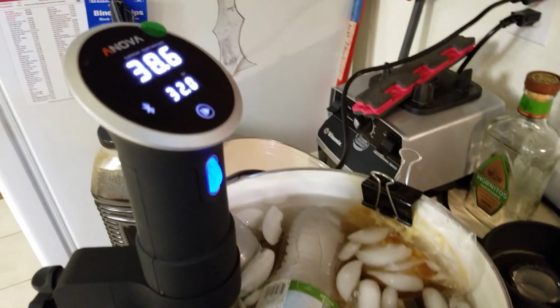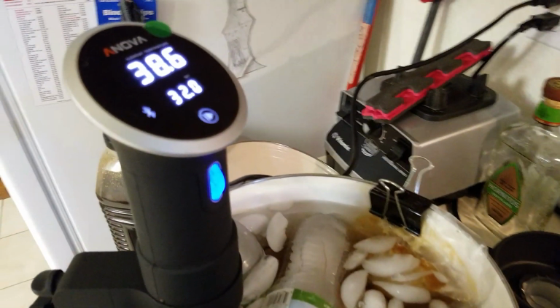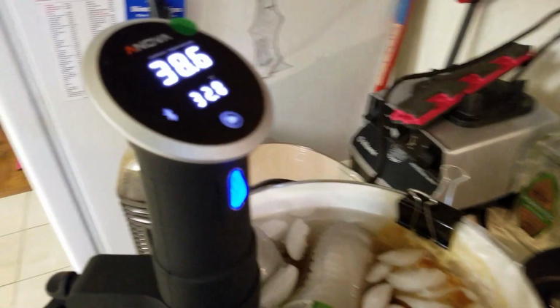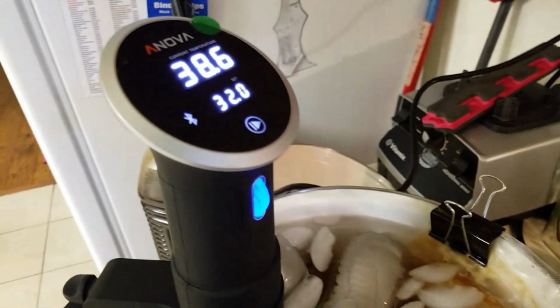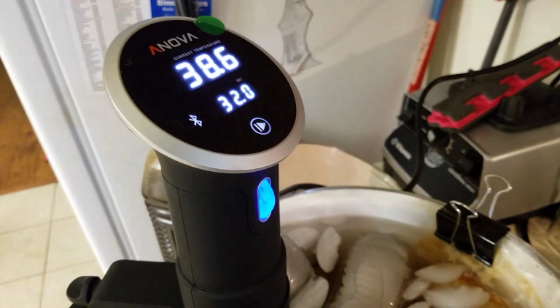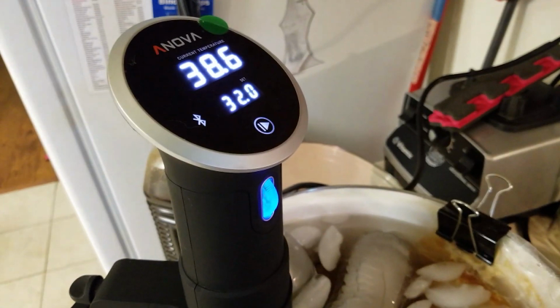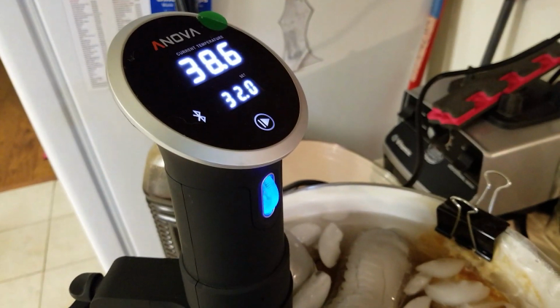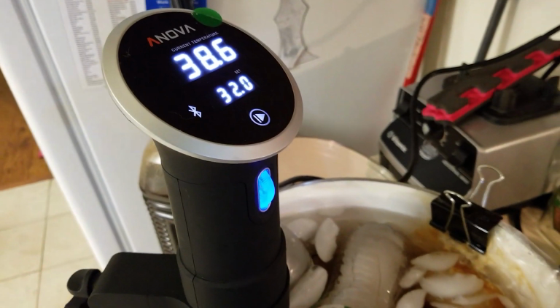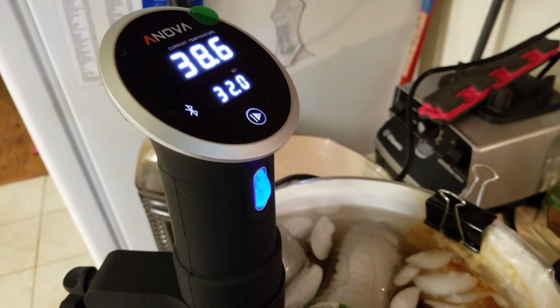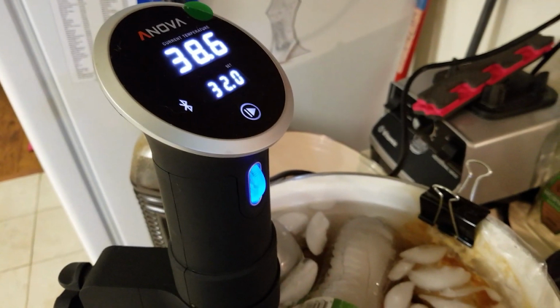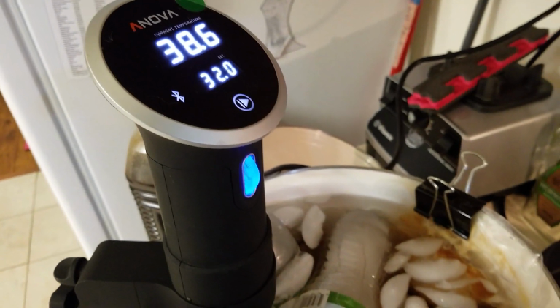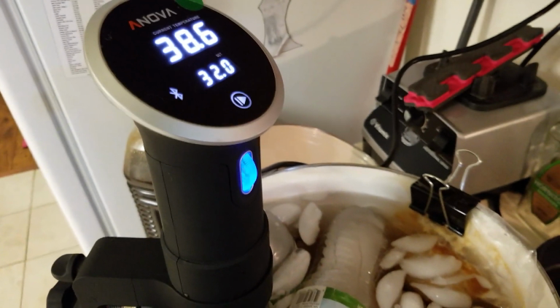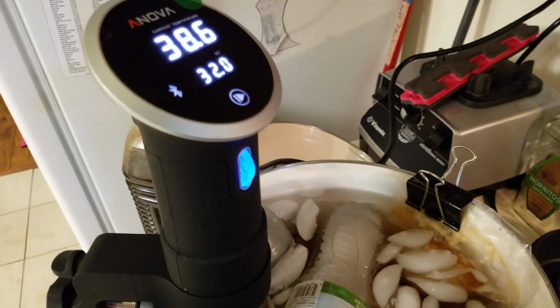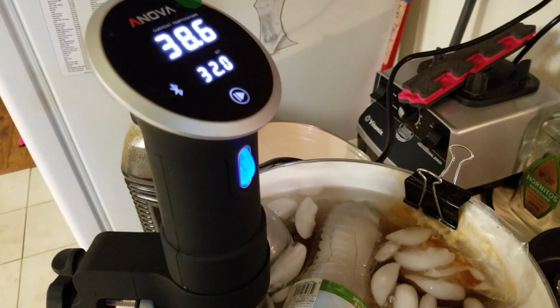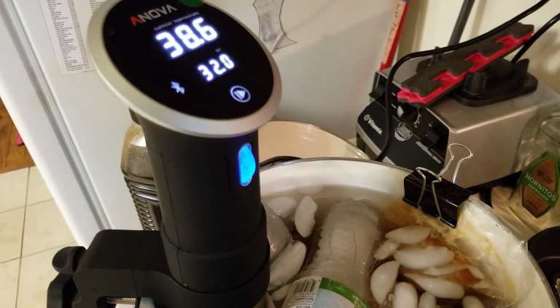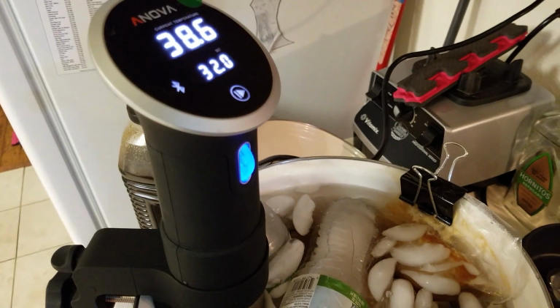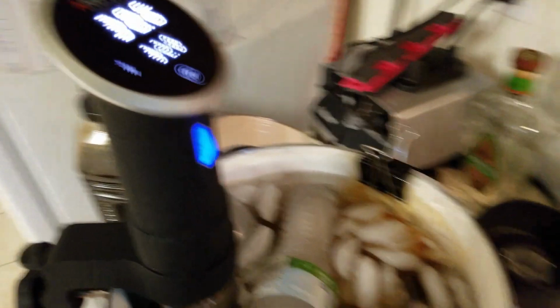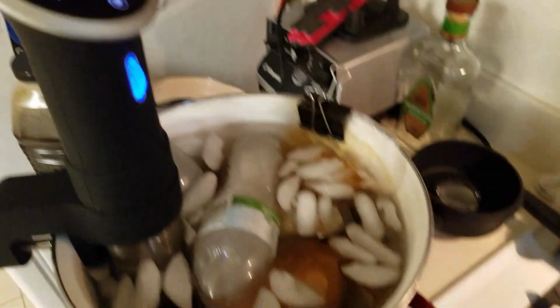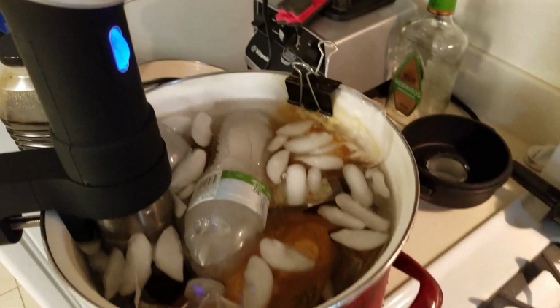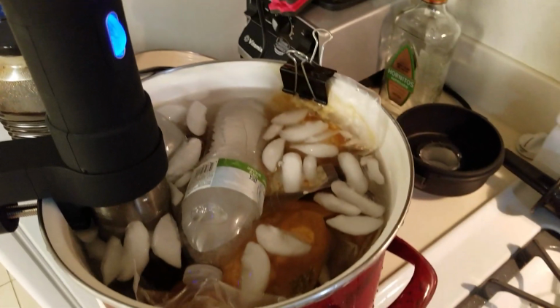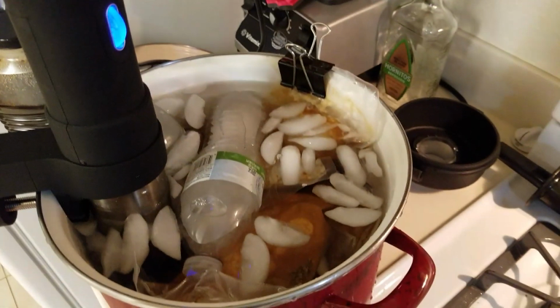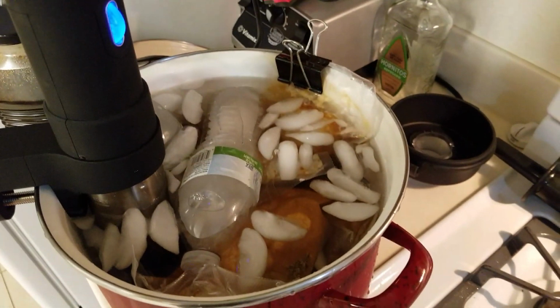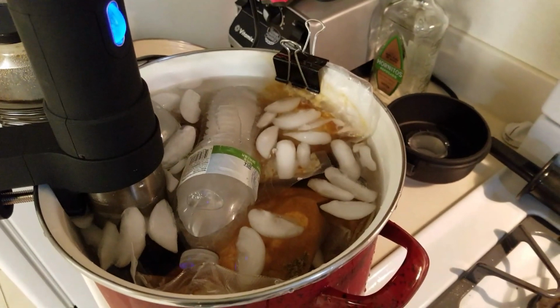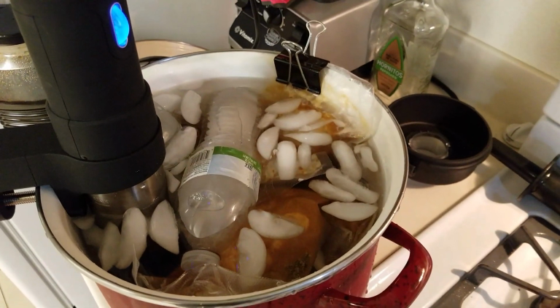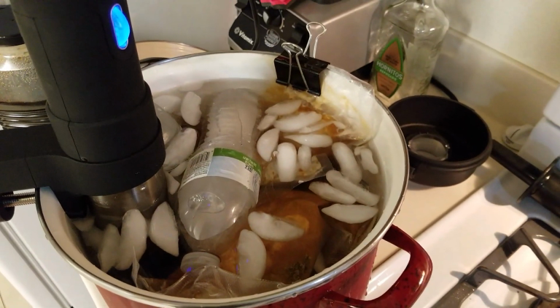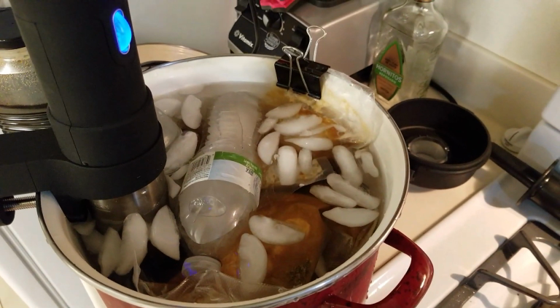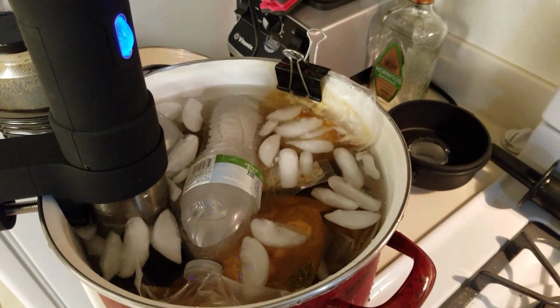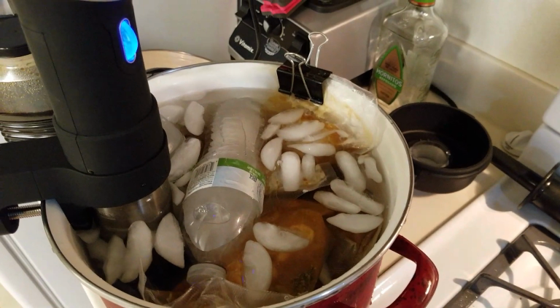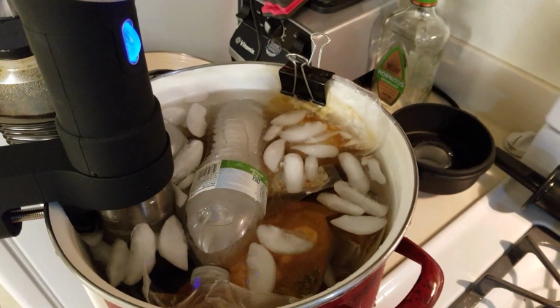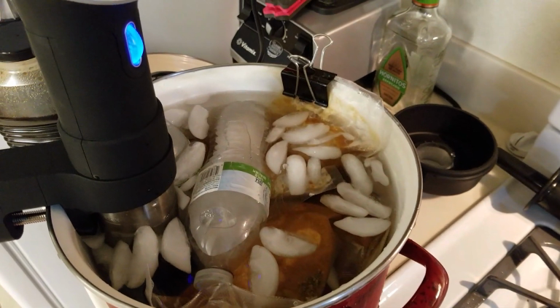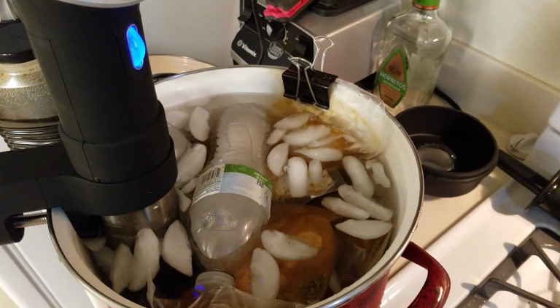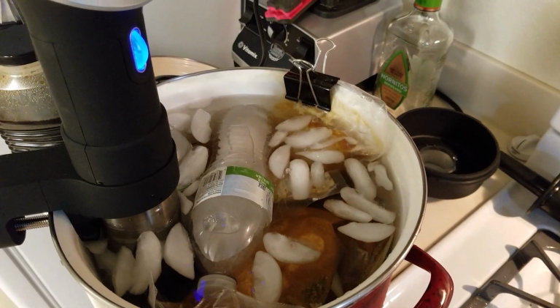As you can see, we're still dropping in temperature, and that's basically what you're going to want to do.